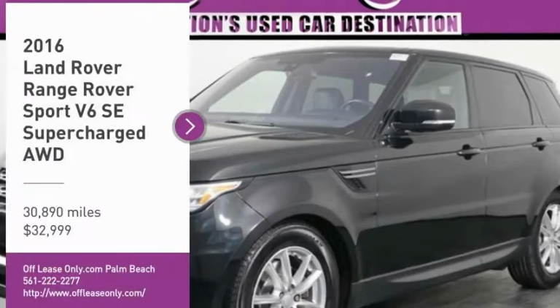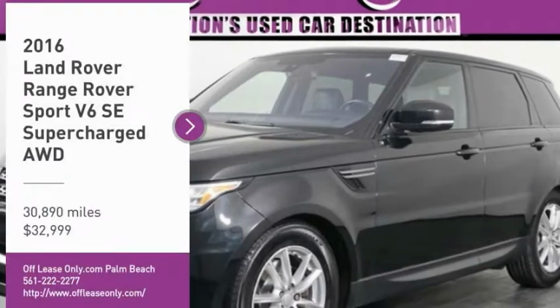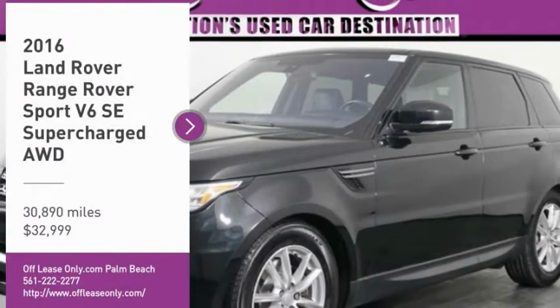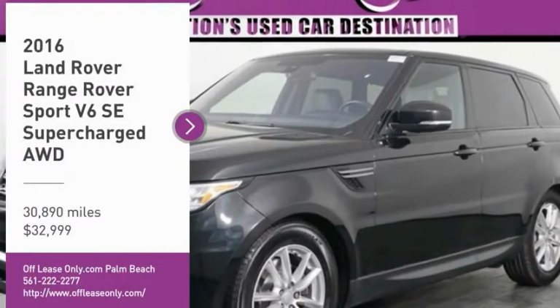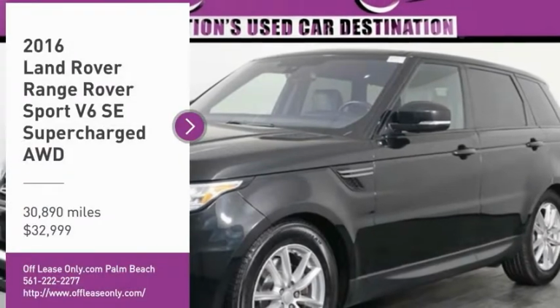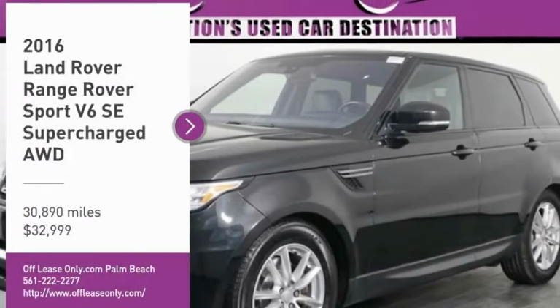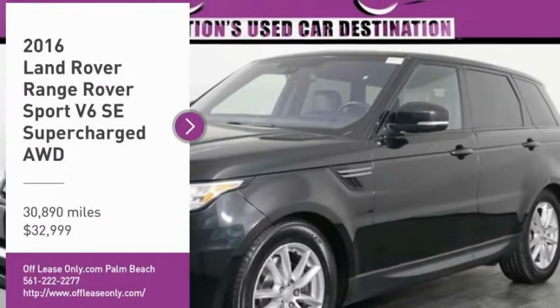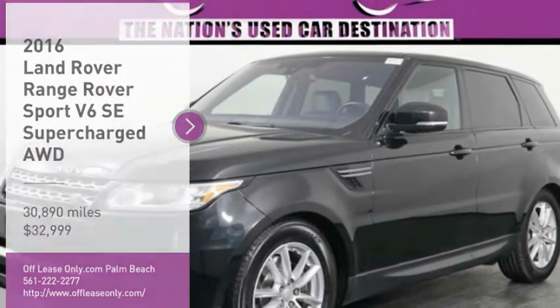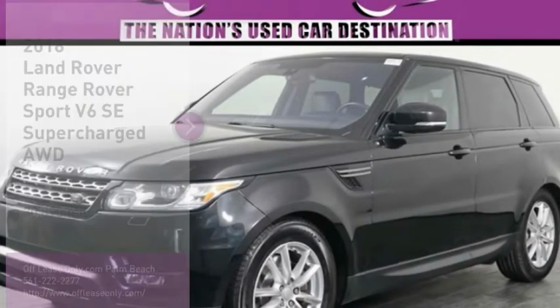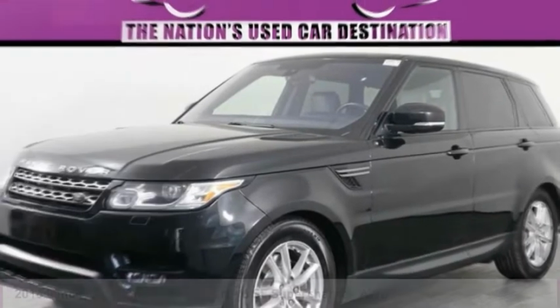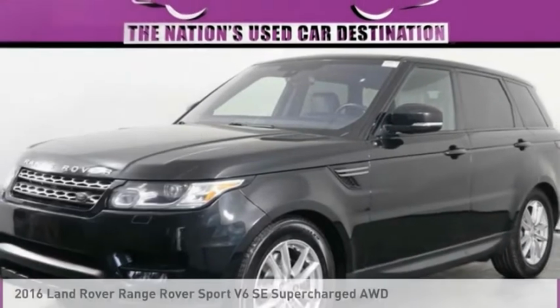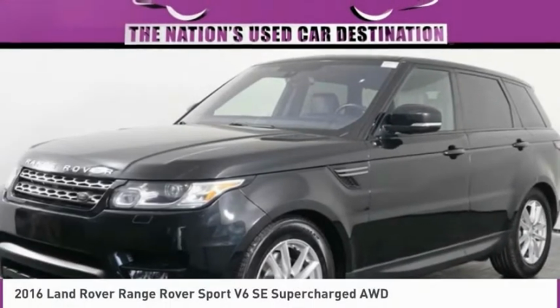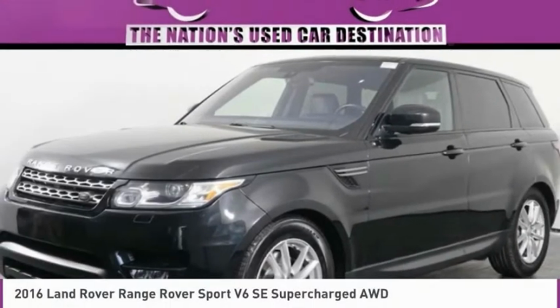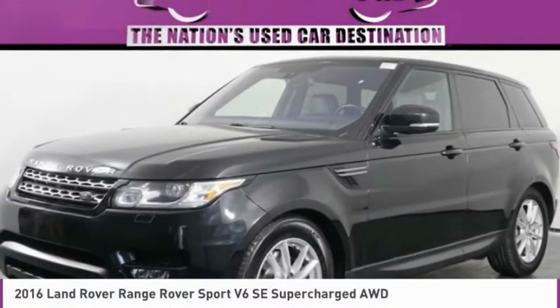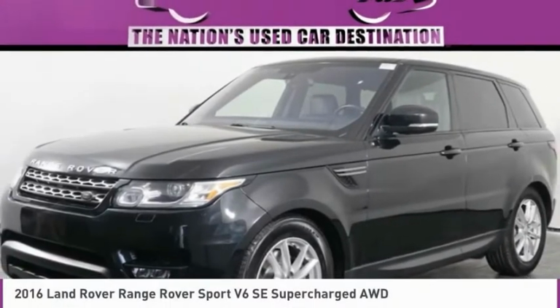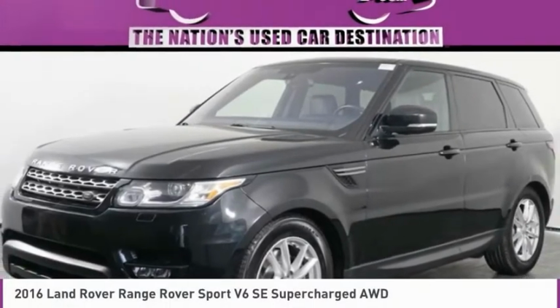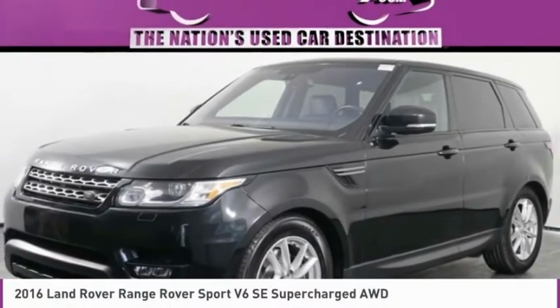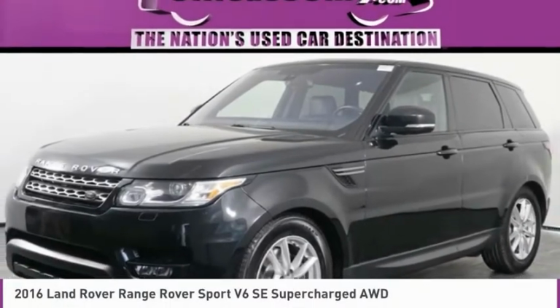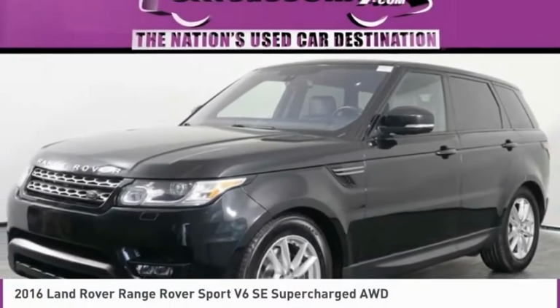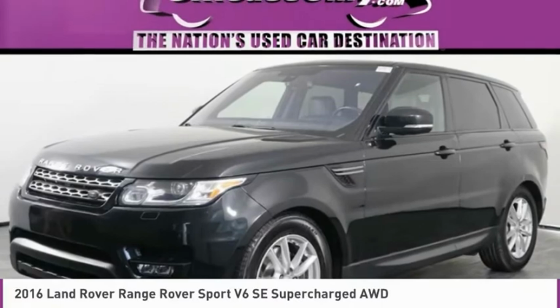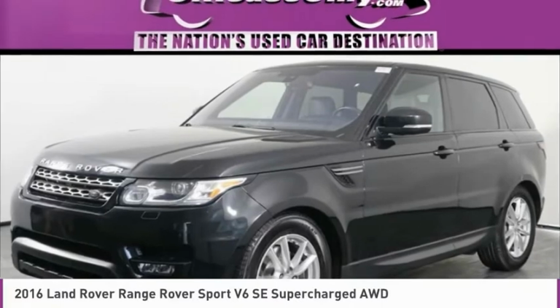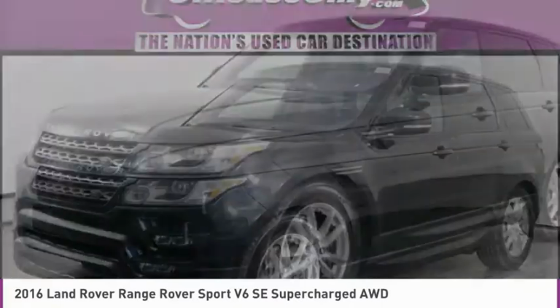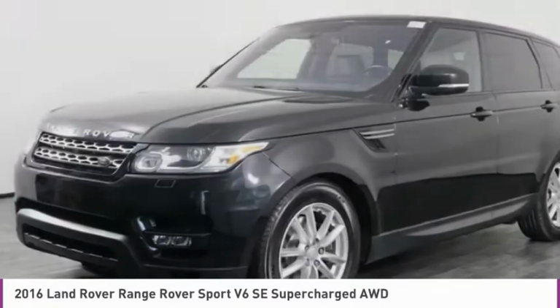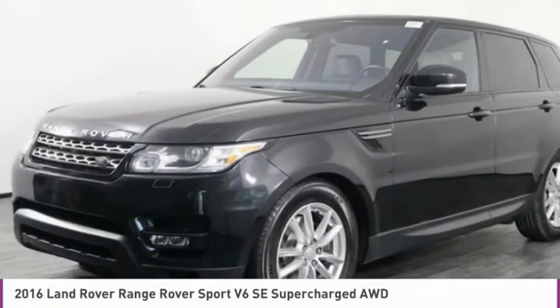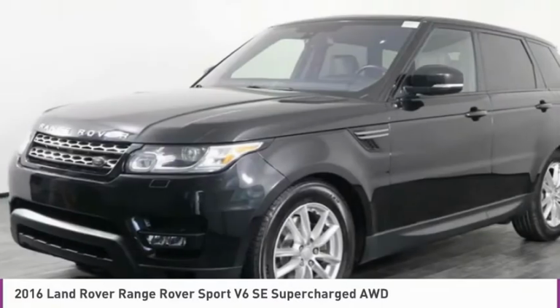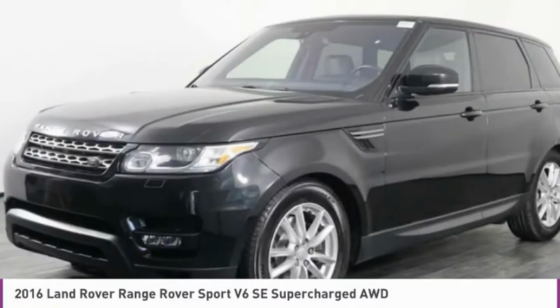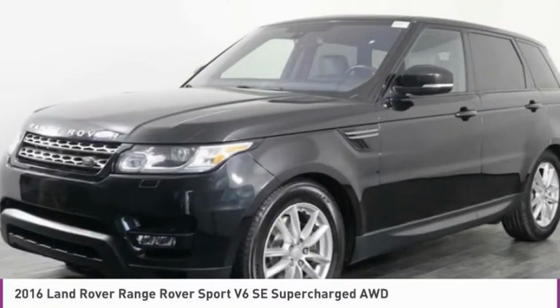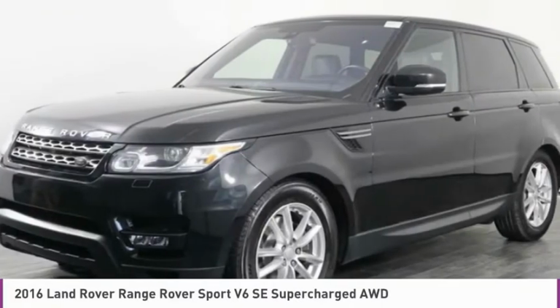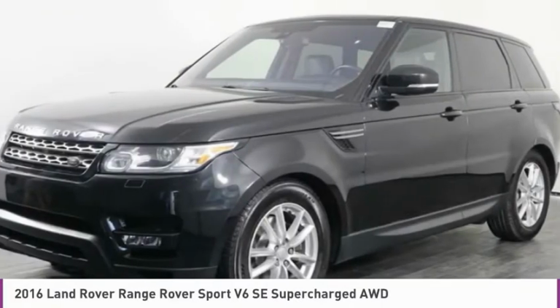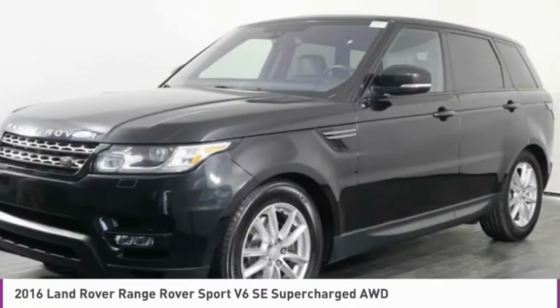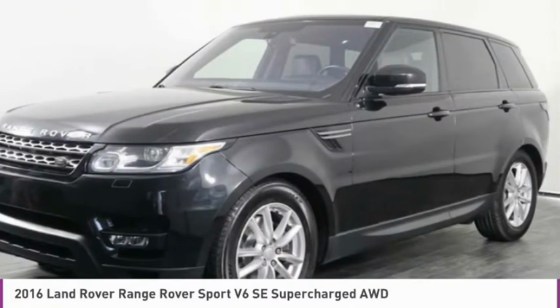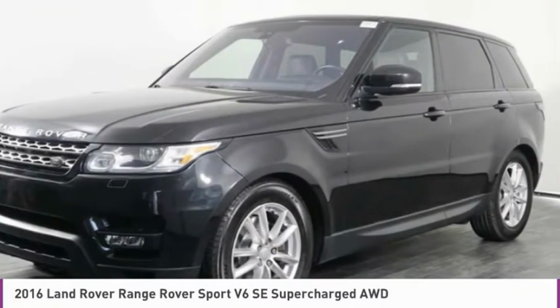Stop by and take a look at the 2016 Range Rover Sport. Powered by intelligence, brilliance by design.